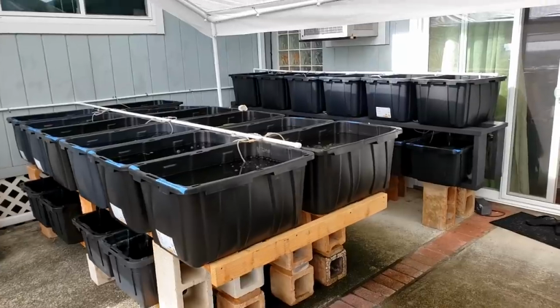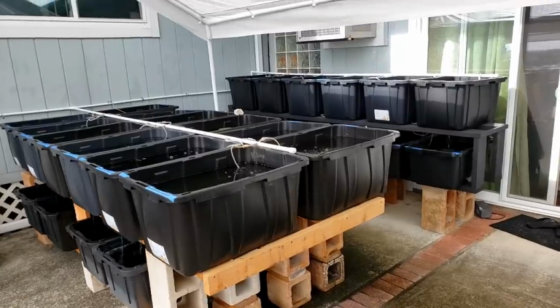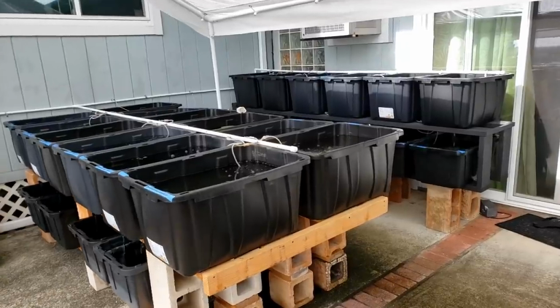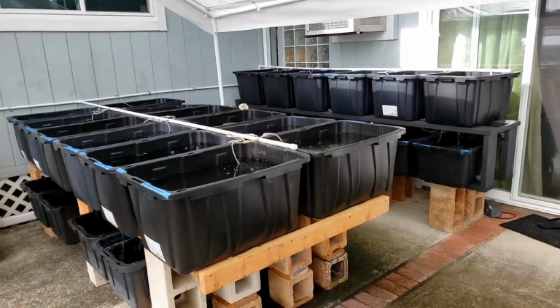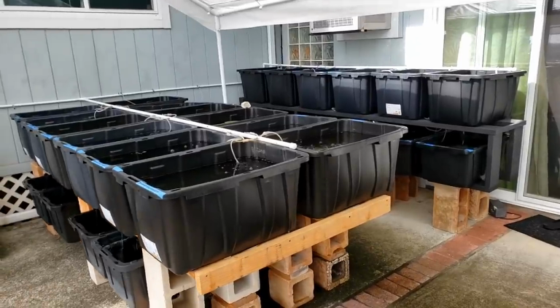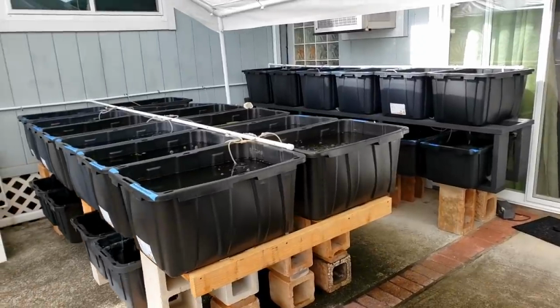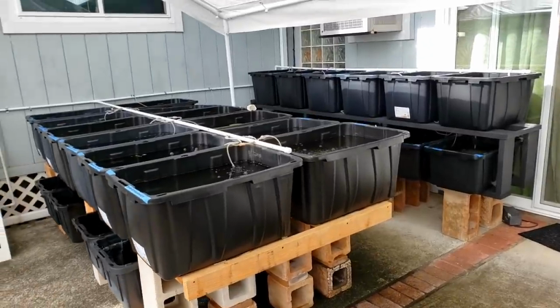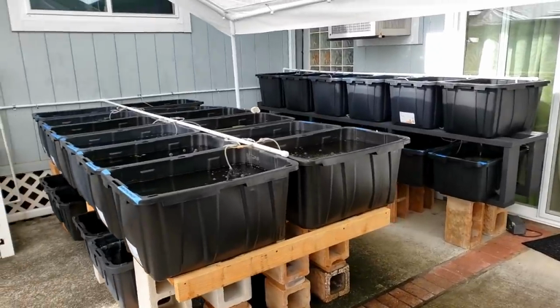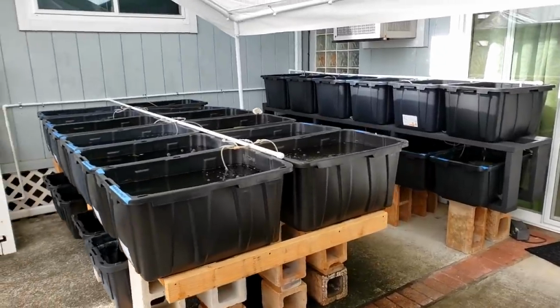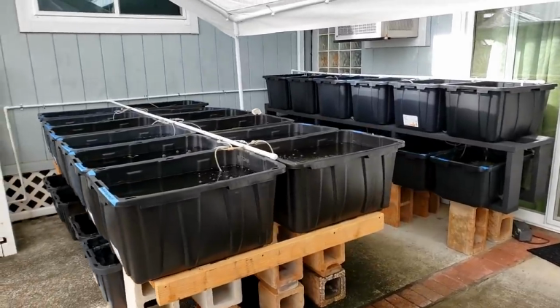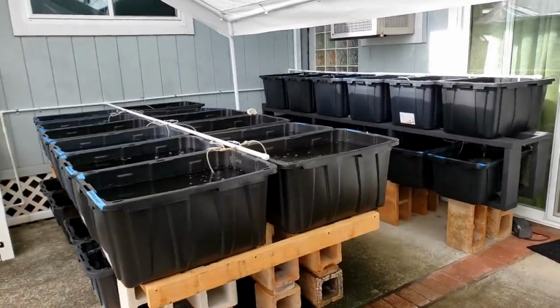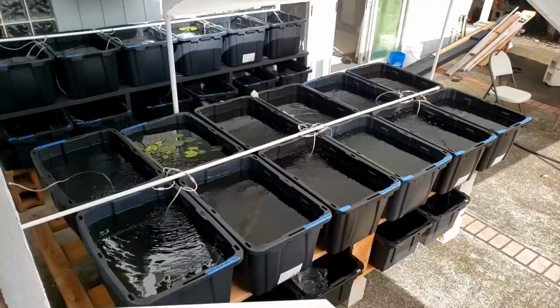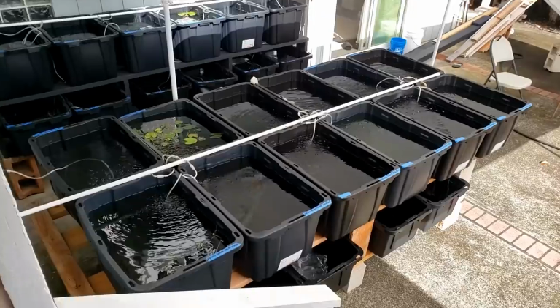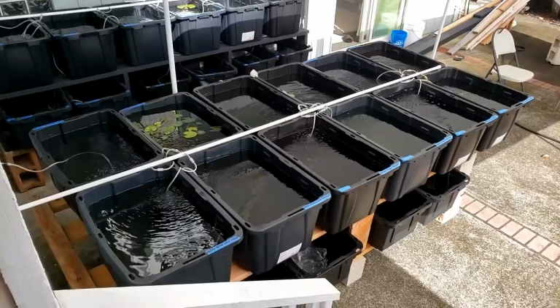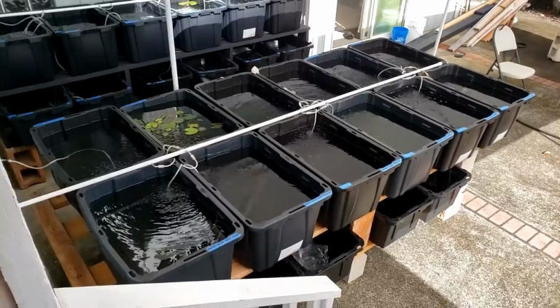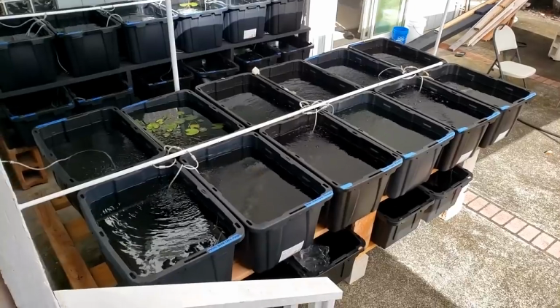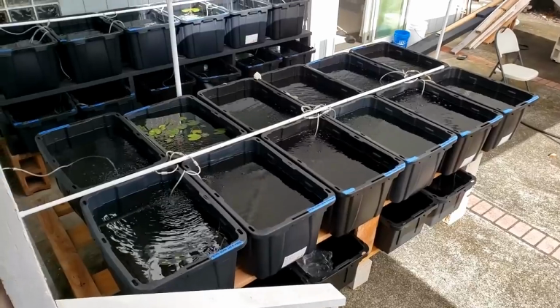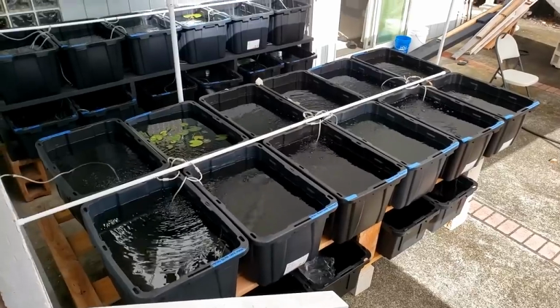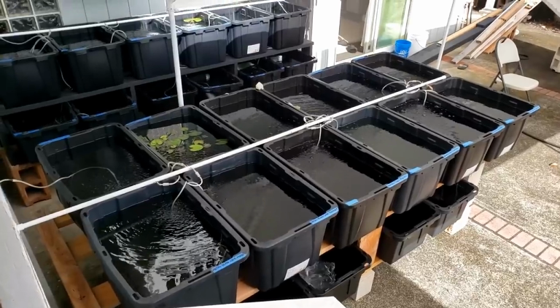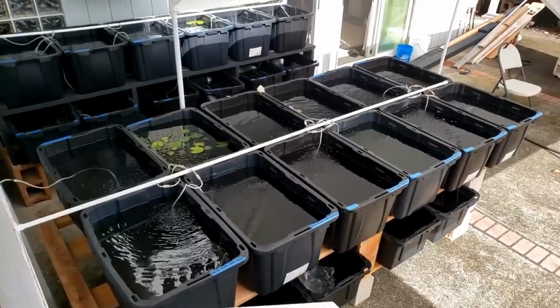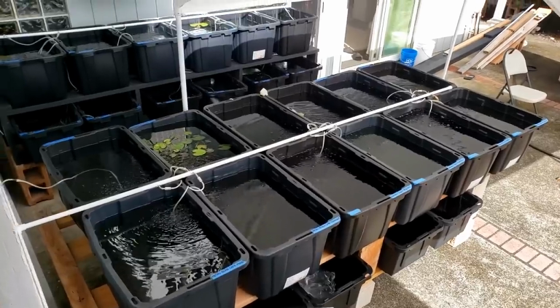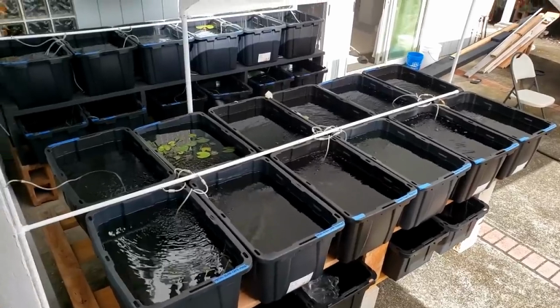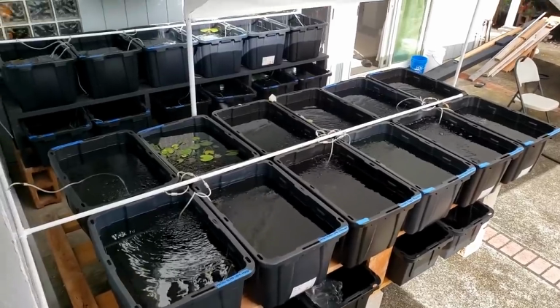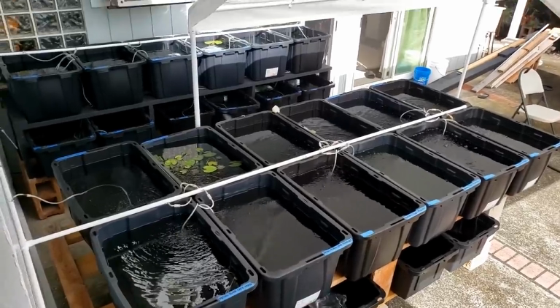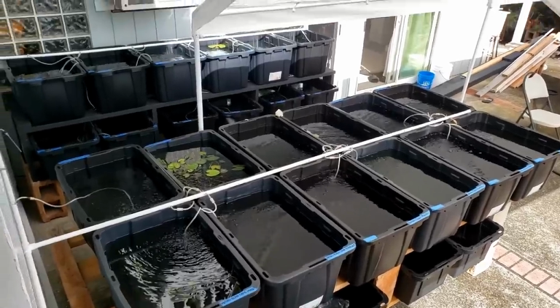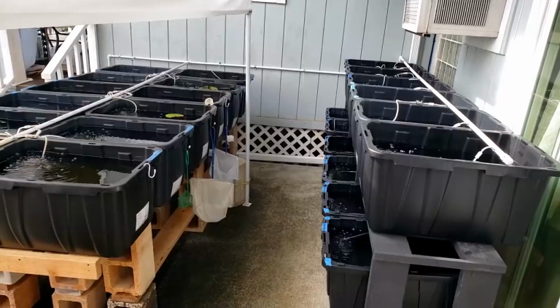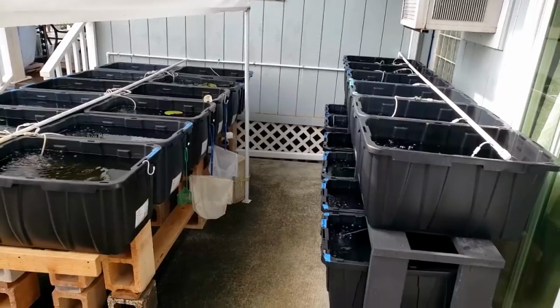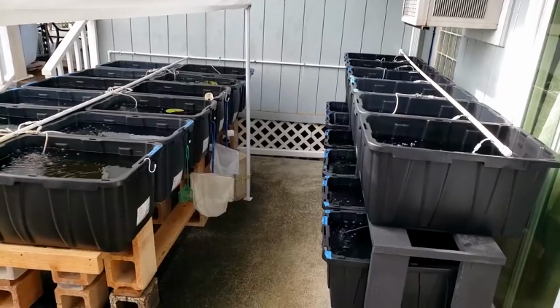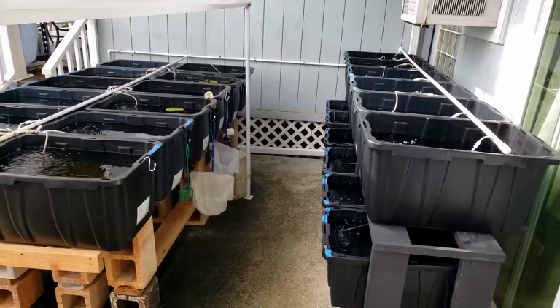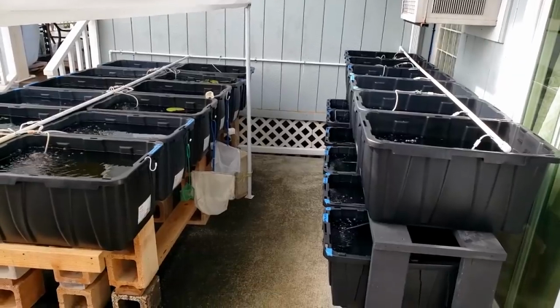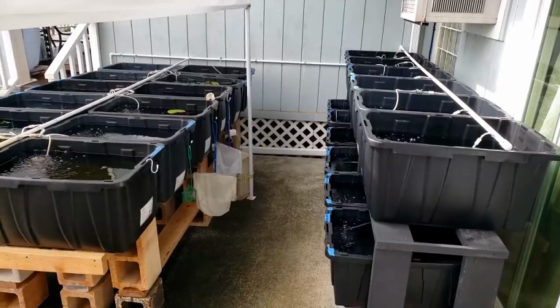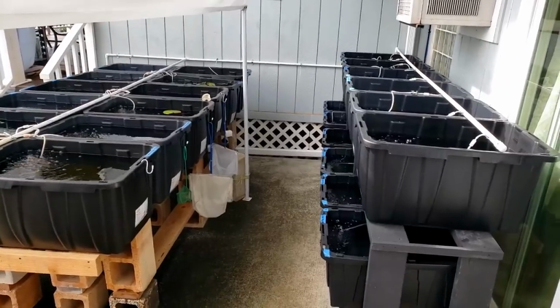That was how I set up all these new tubs. I hope you enjoyed this video and thank you for watching.